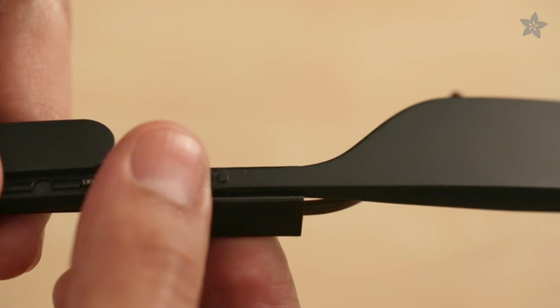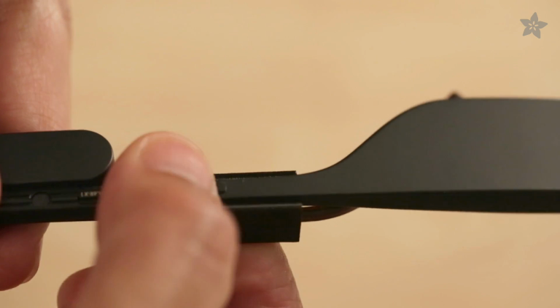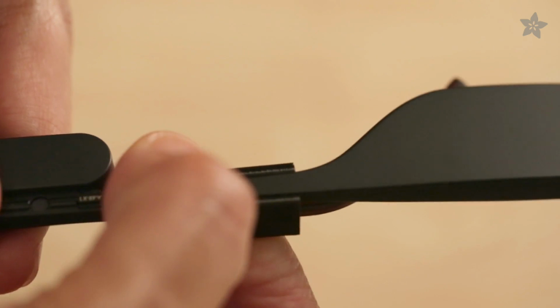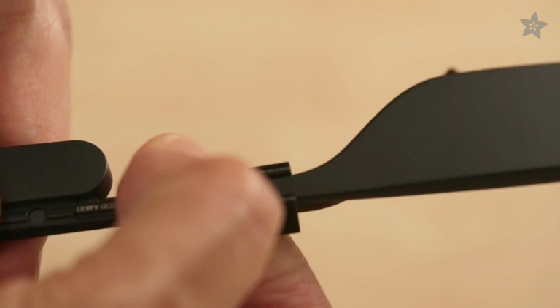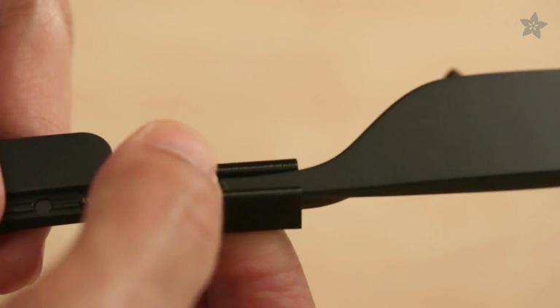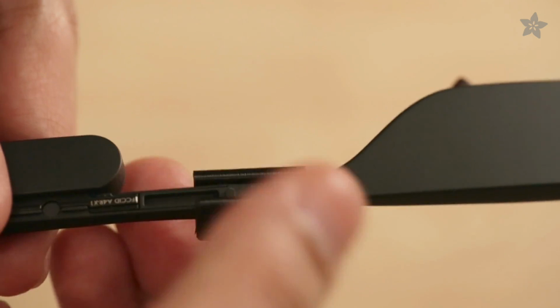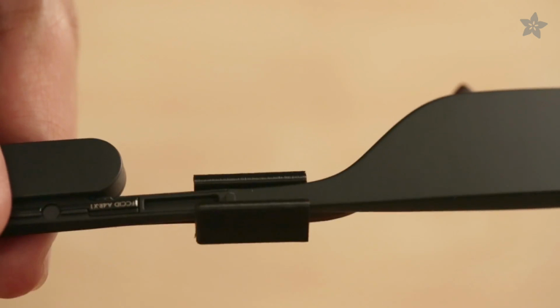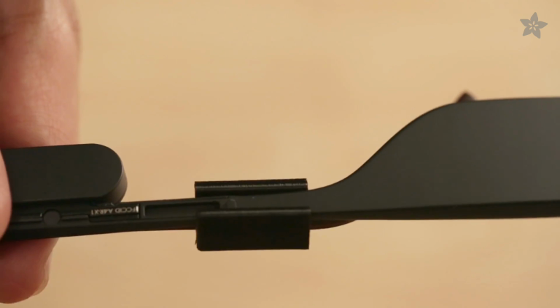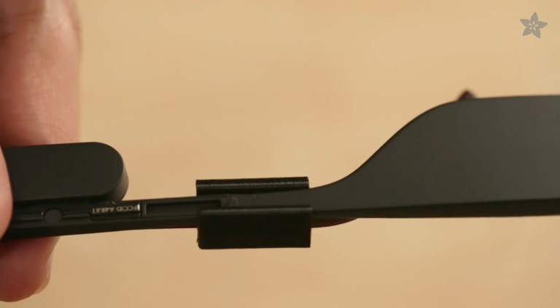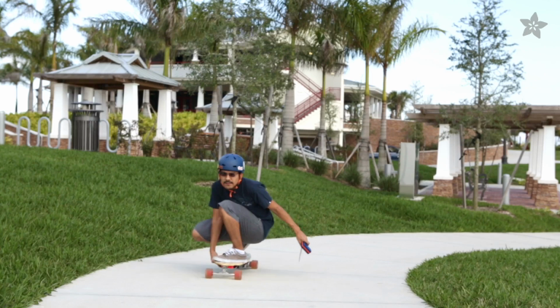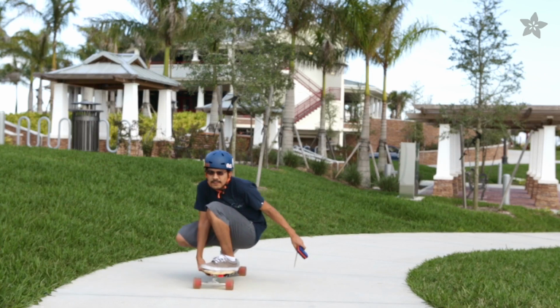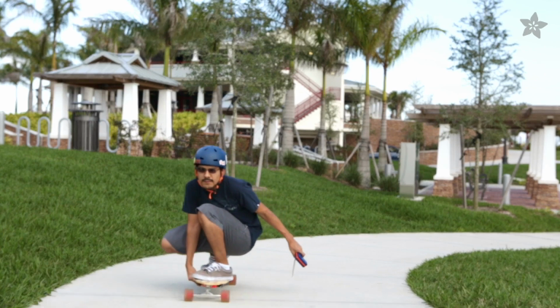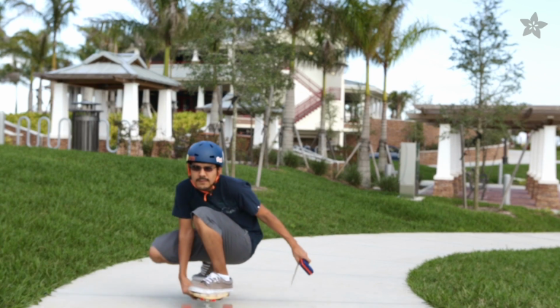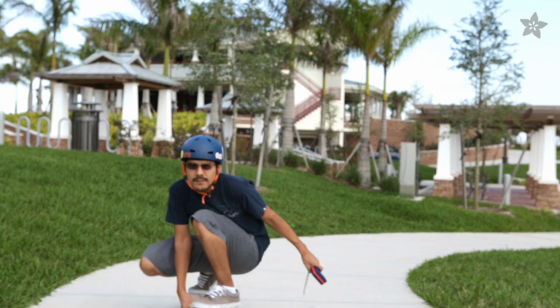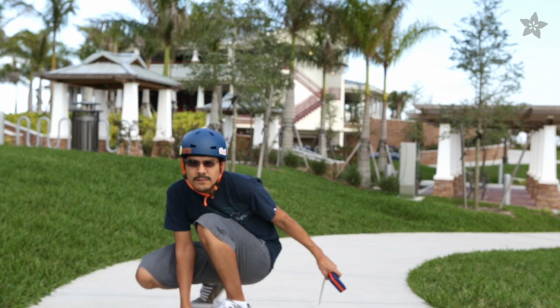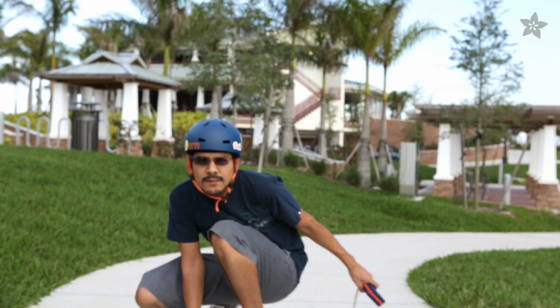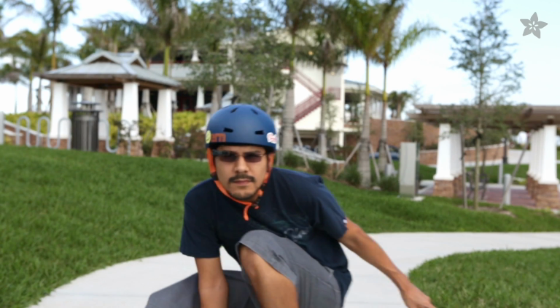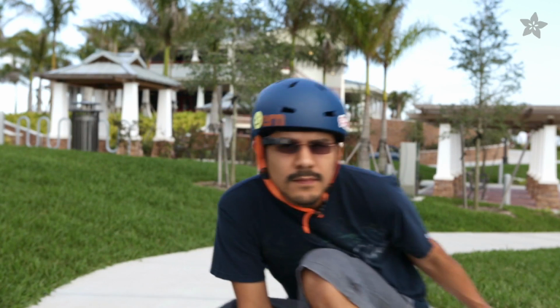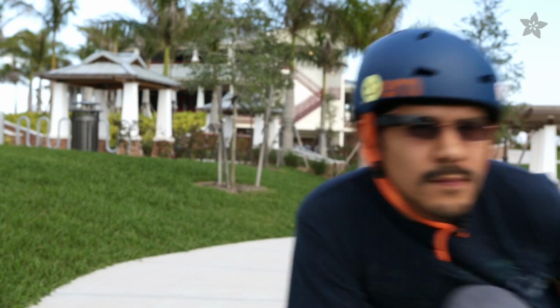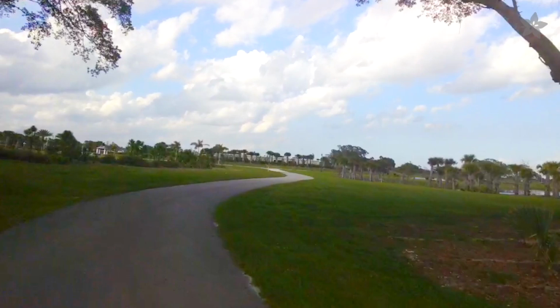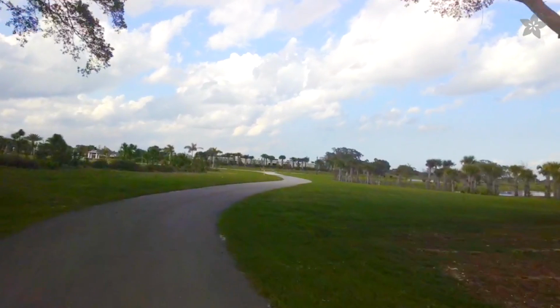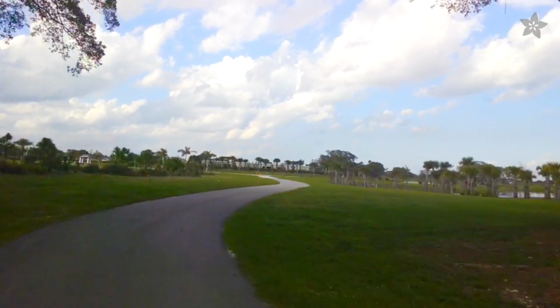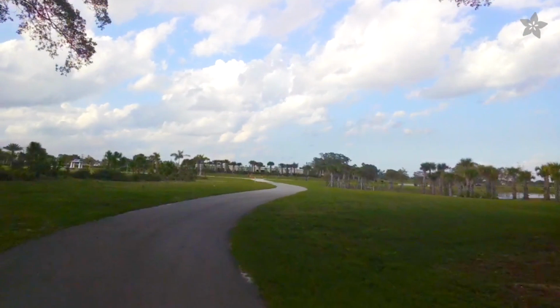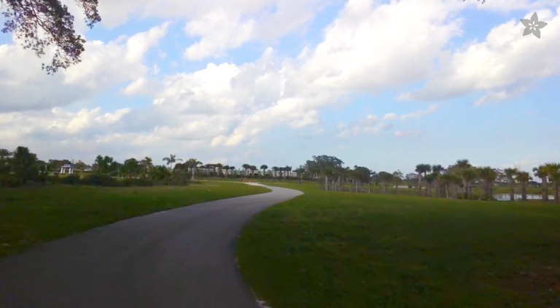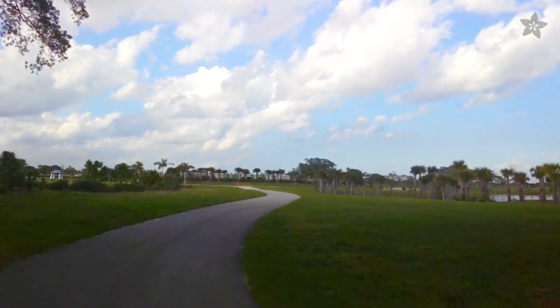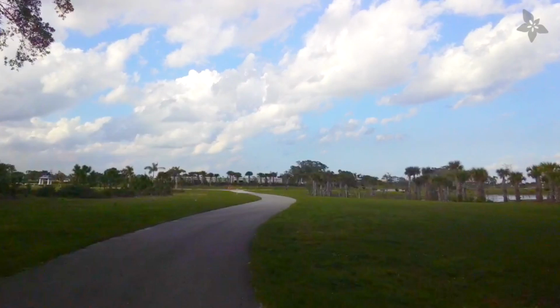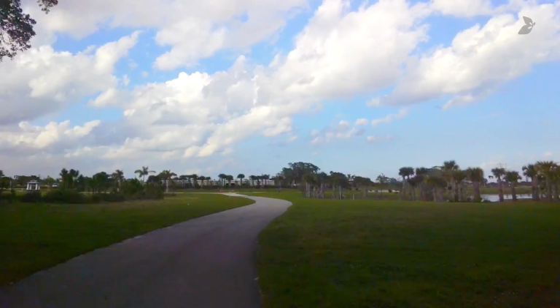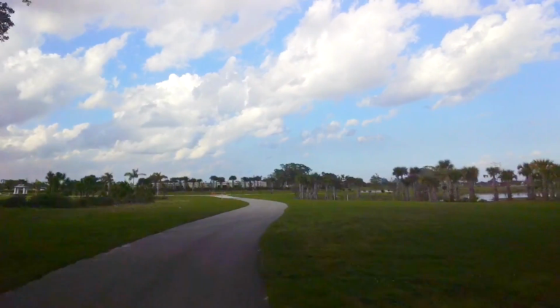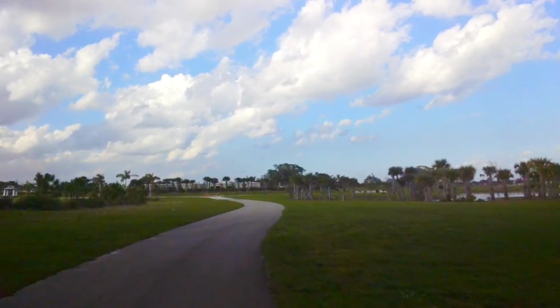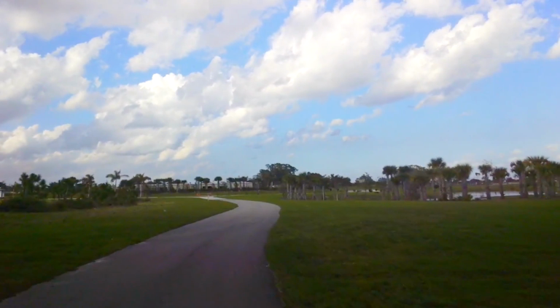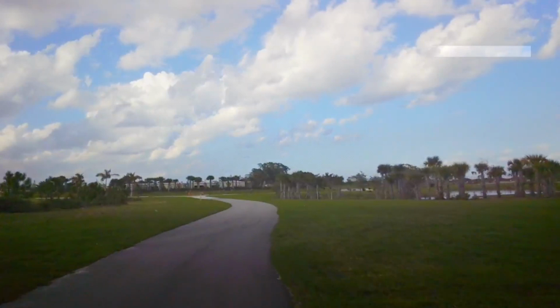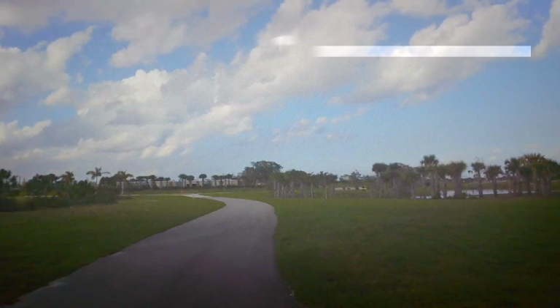So if you're a Google Glass Explorer with prescription lenses, 3D printing an adapter really makes it your own.